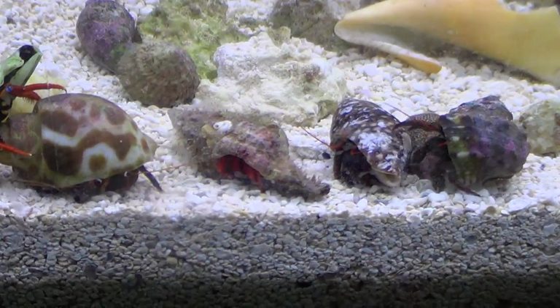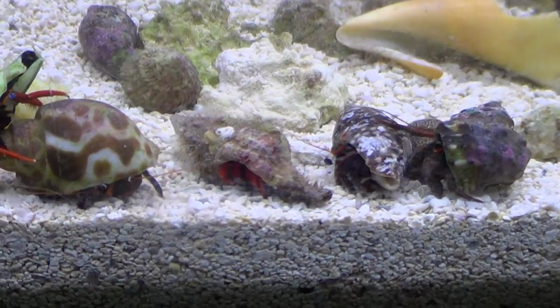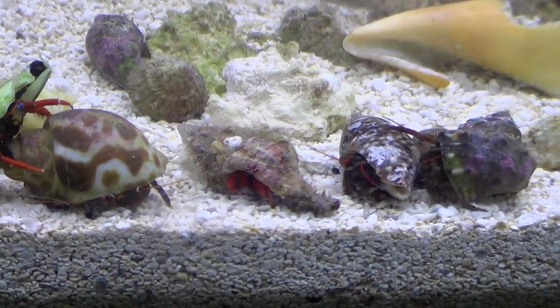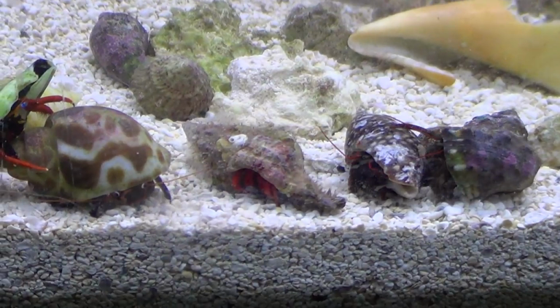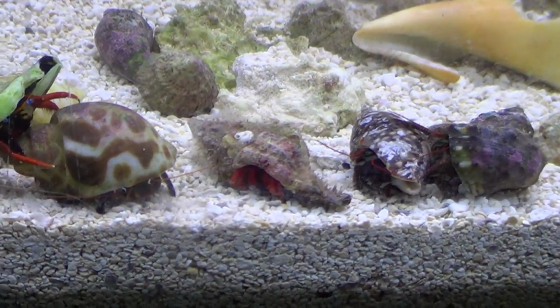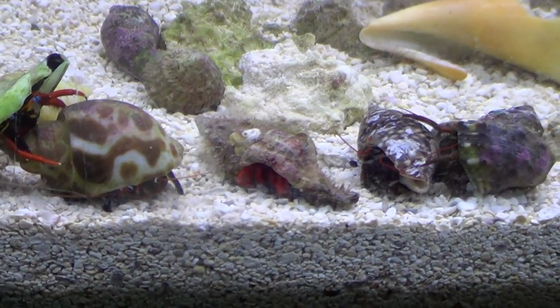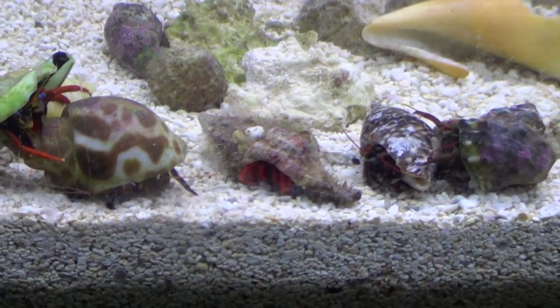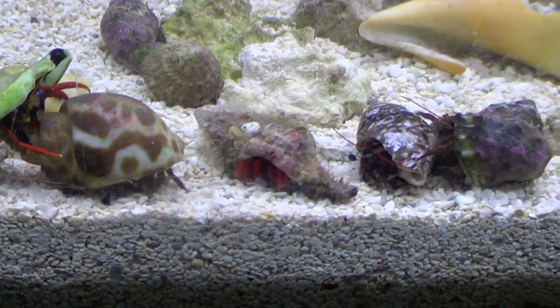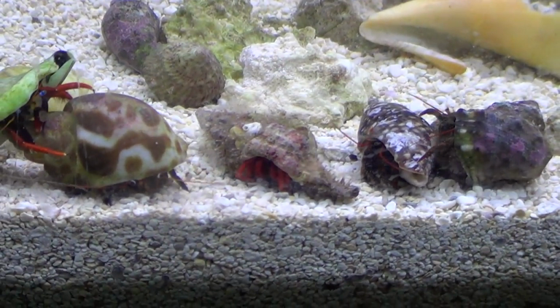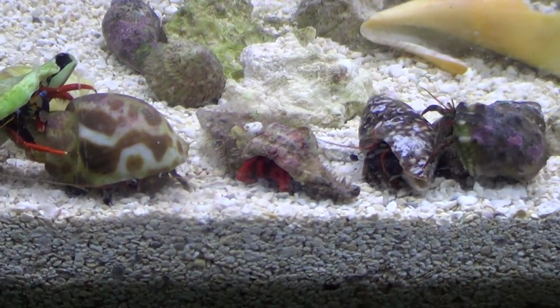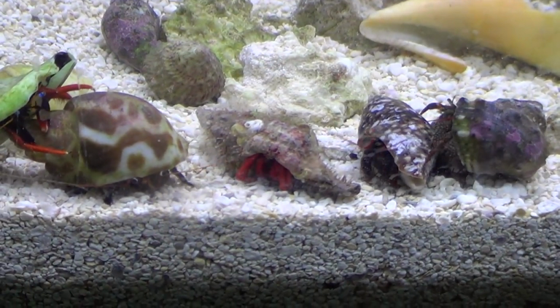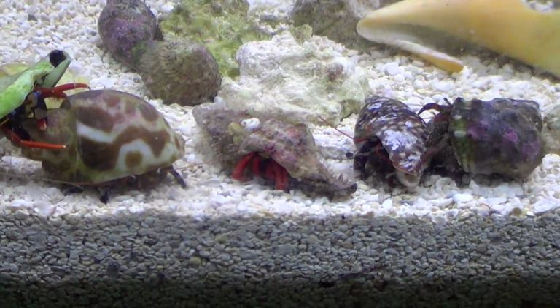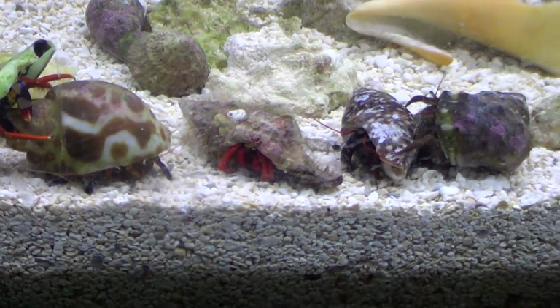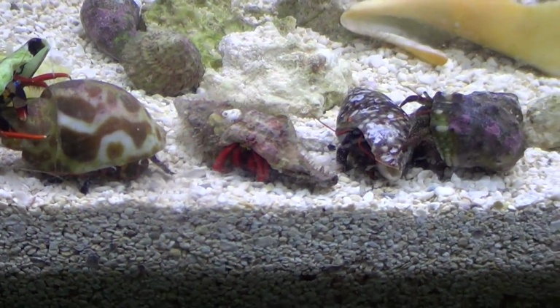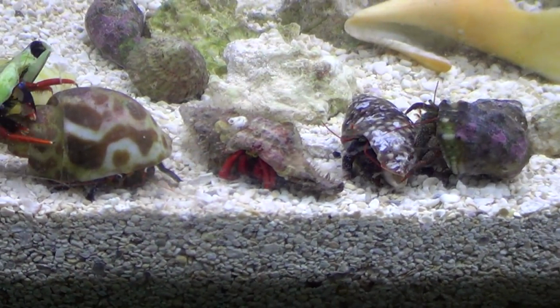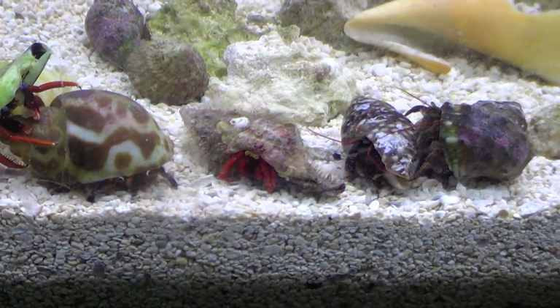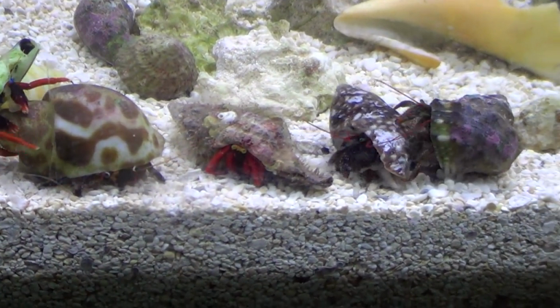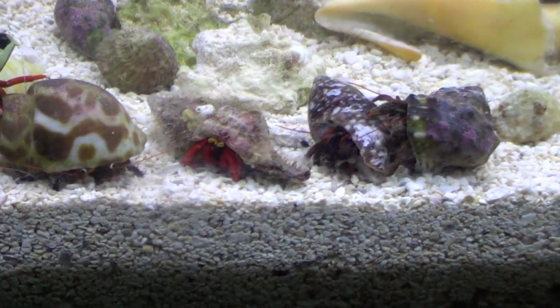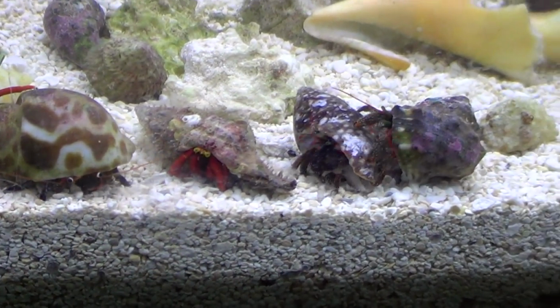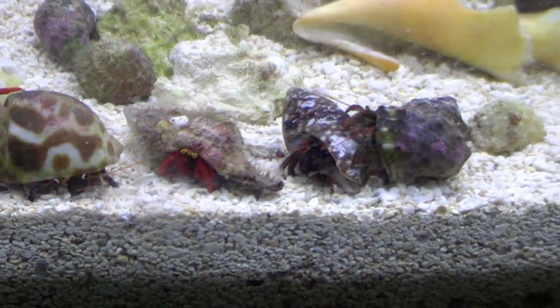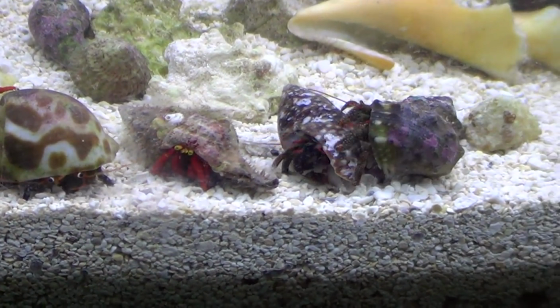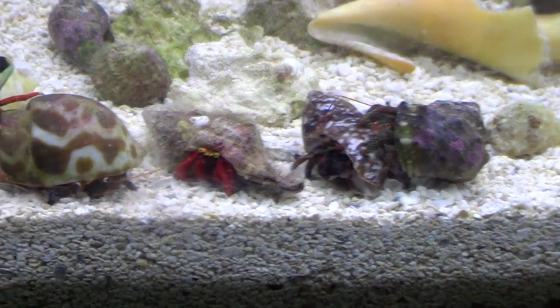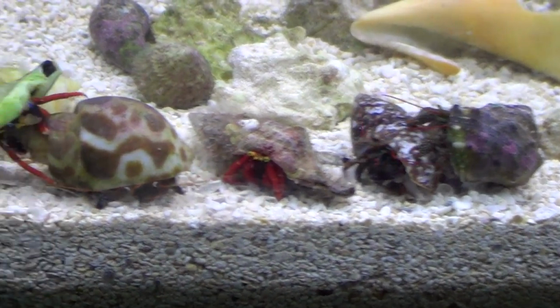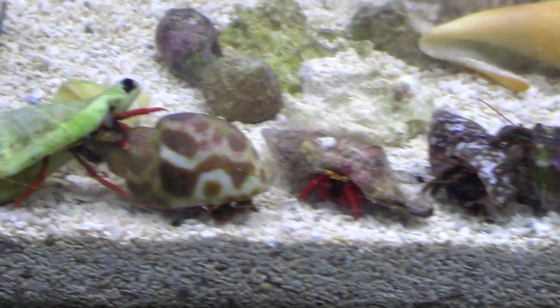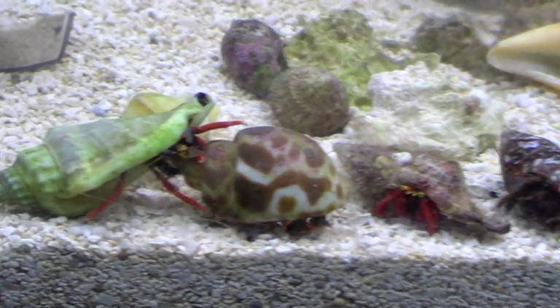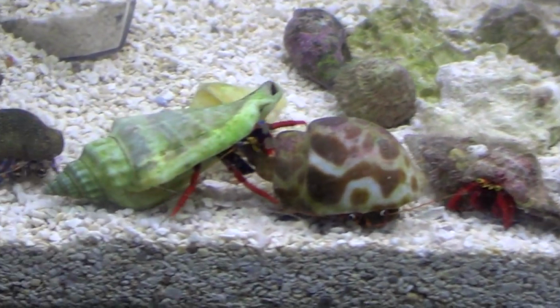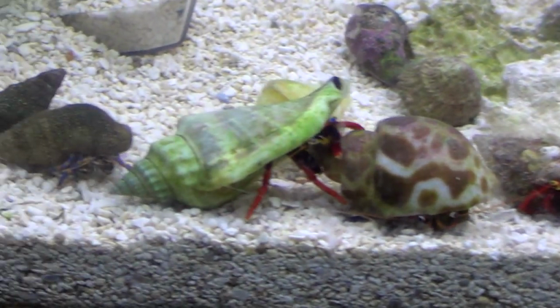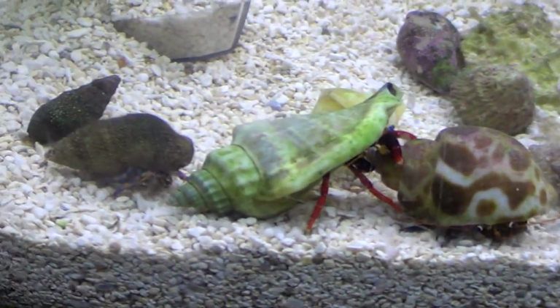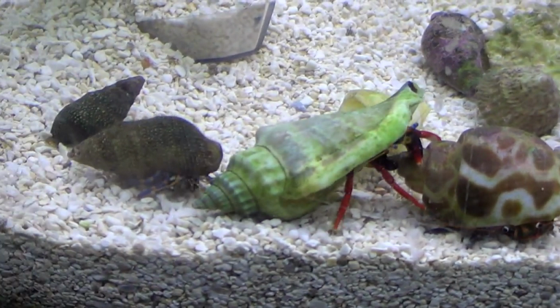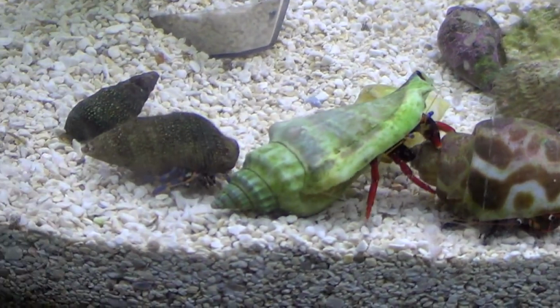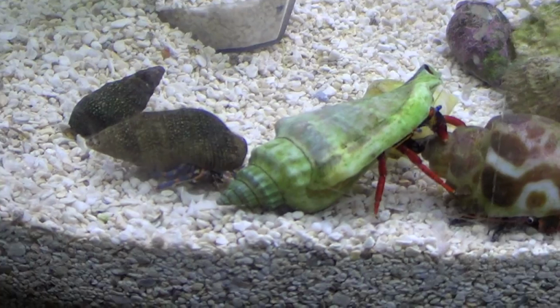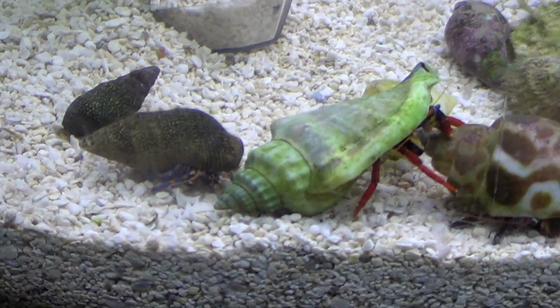Hi, thank you for joining me again. These are several different species of hermit crabs.